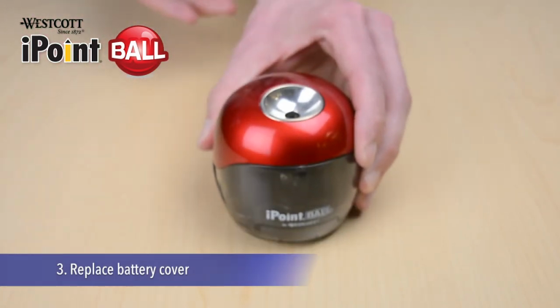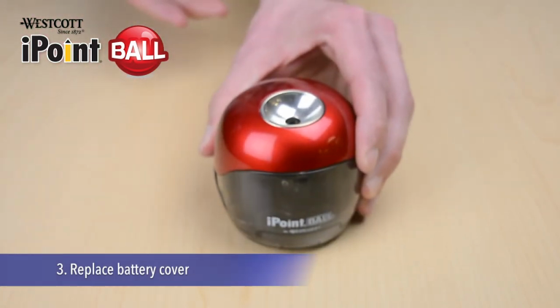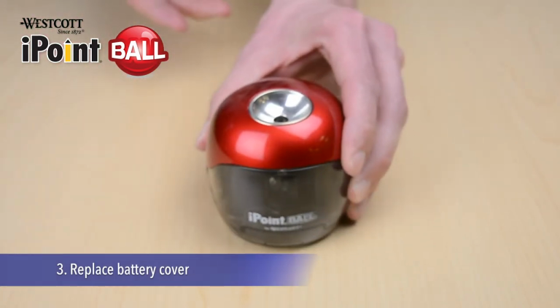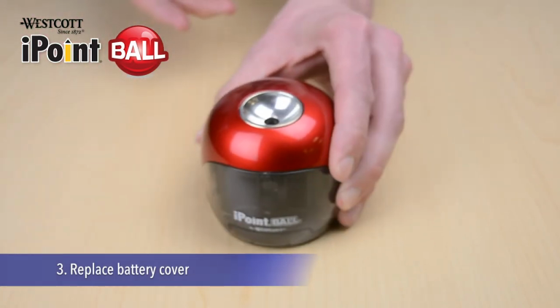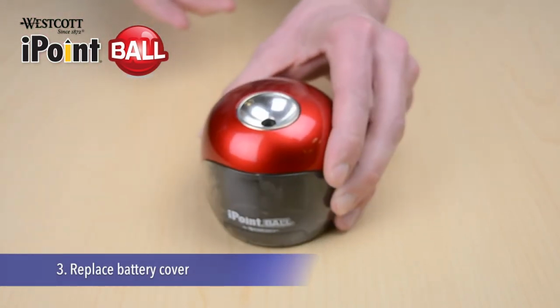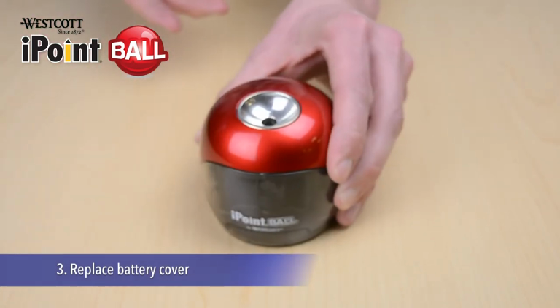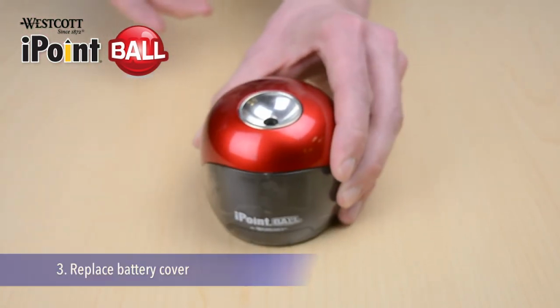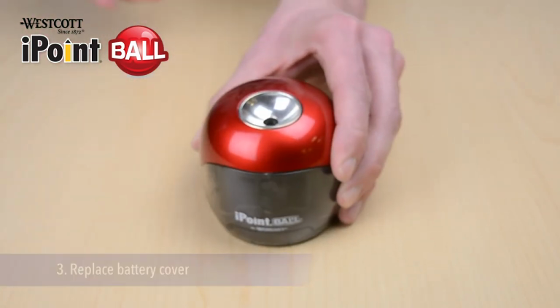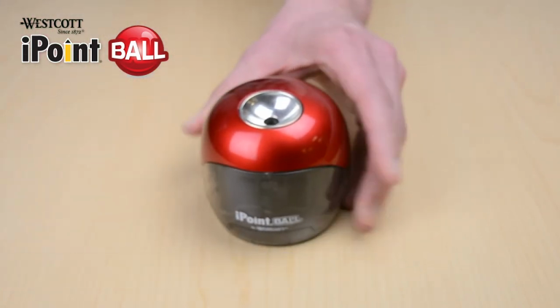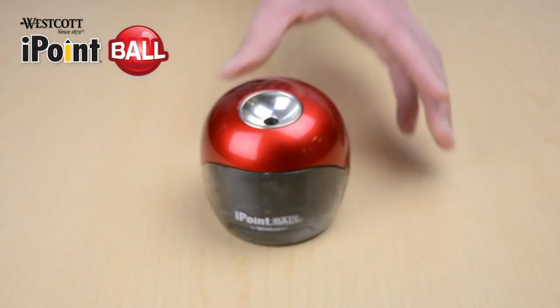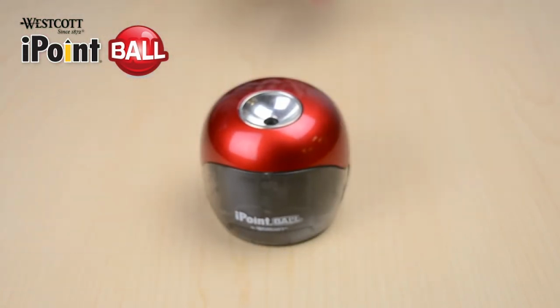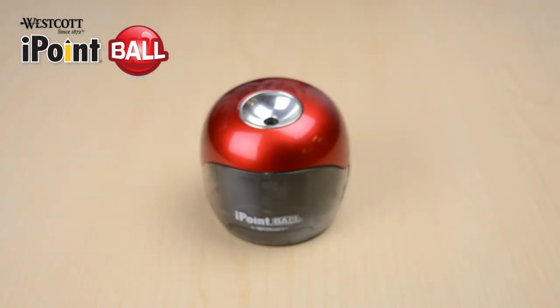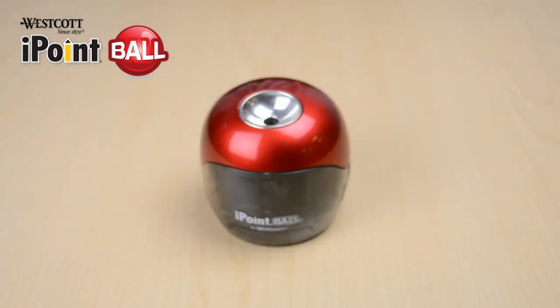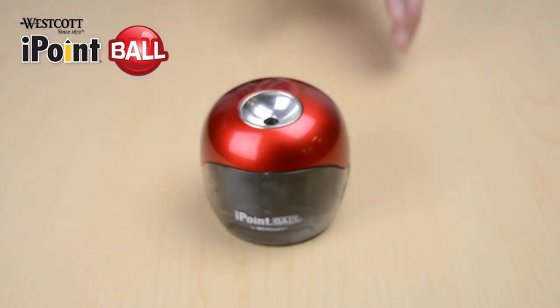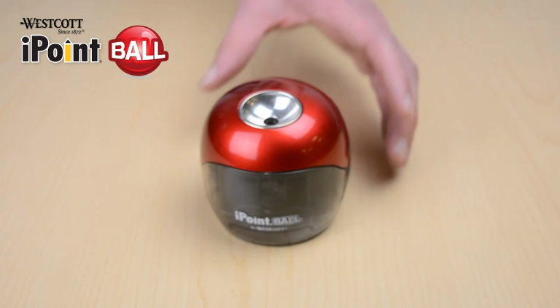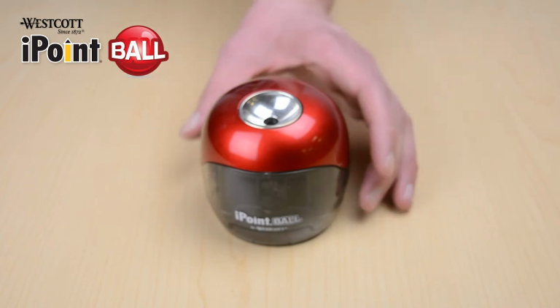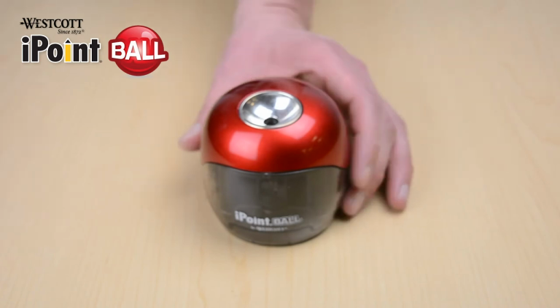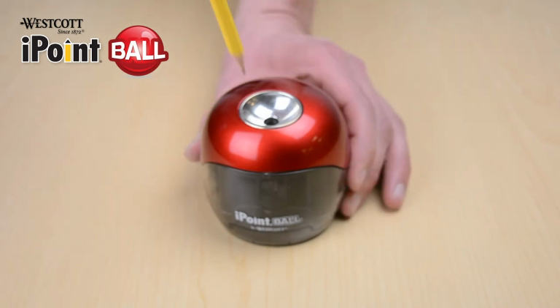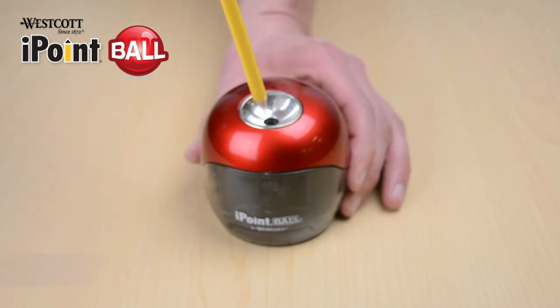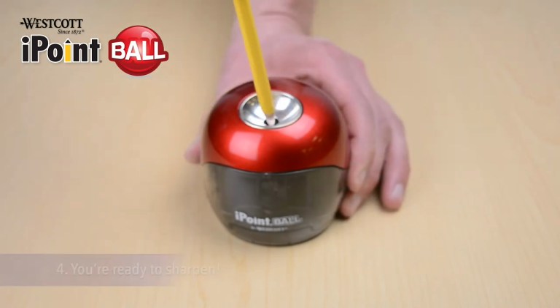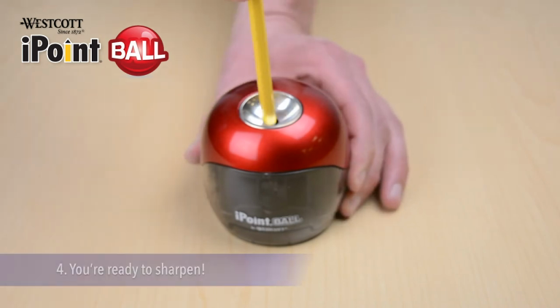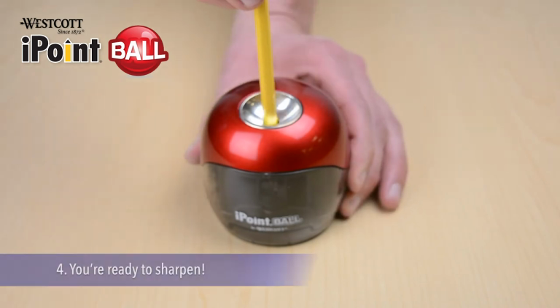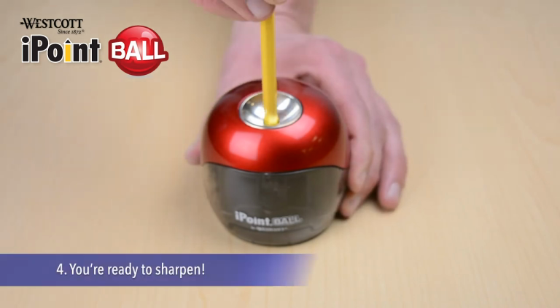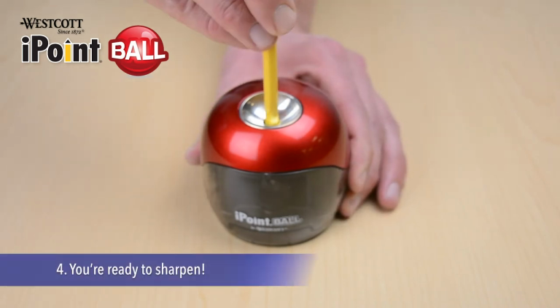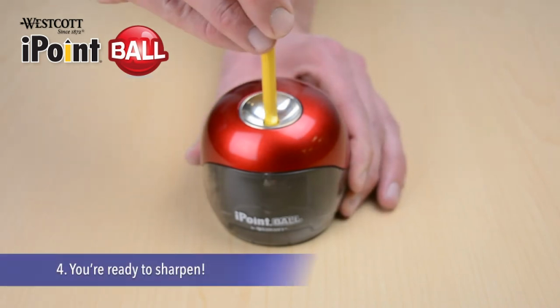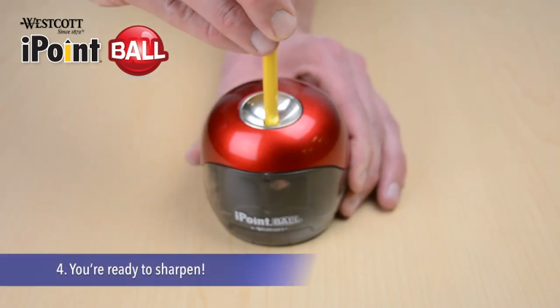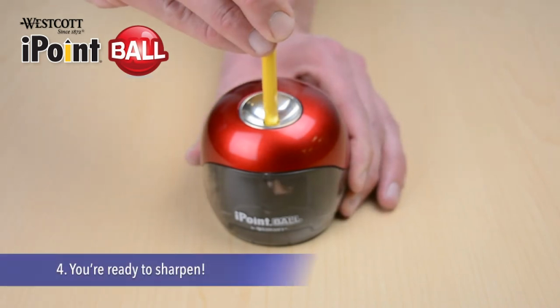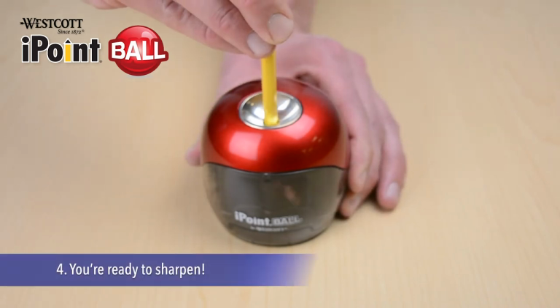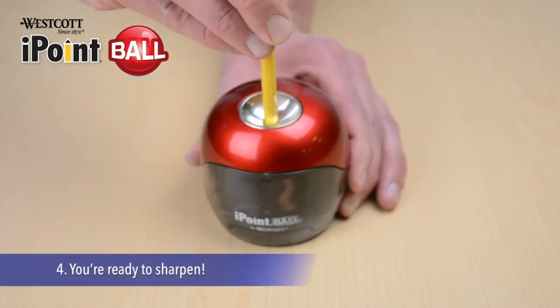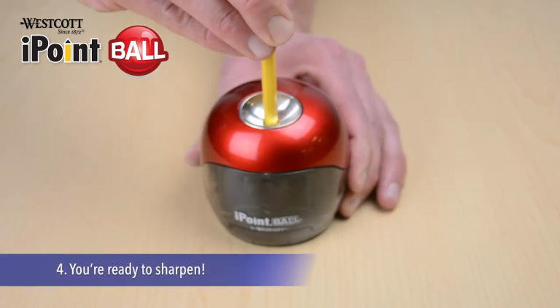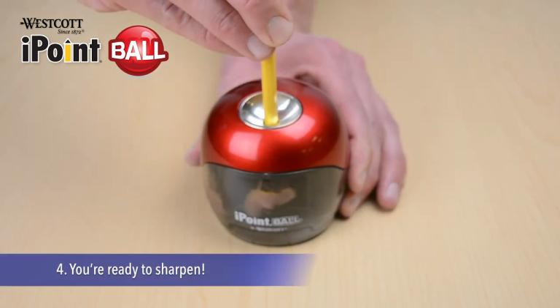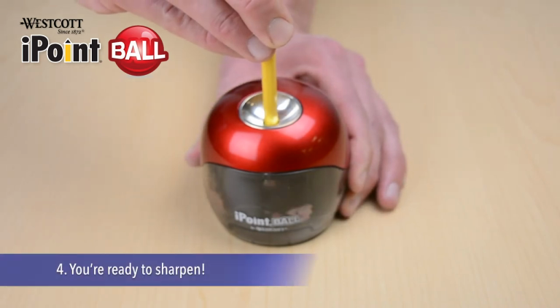Place the pencil sharpener down and you're now ready to sharpen. Shop now.